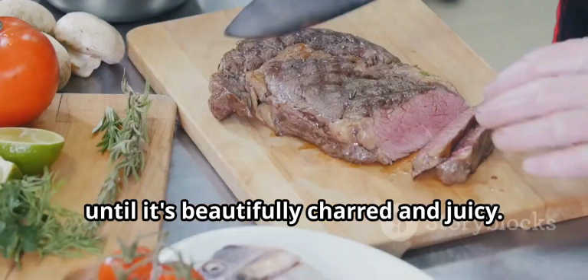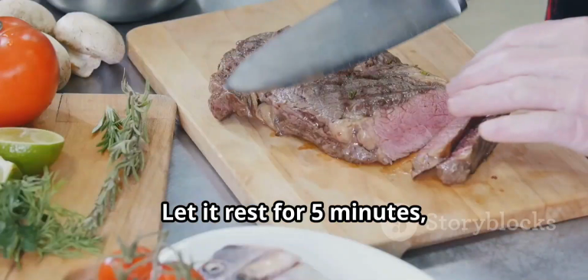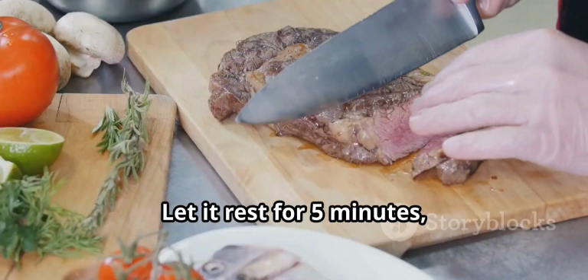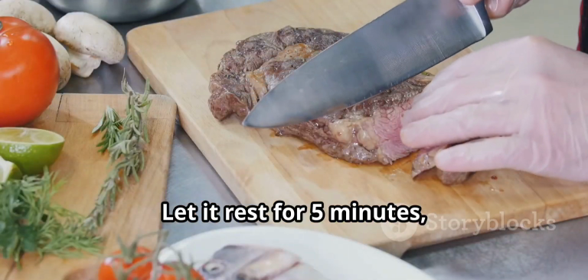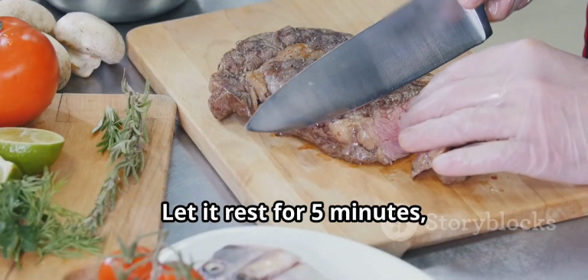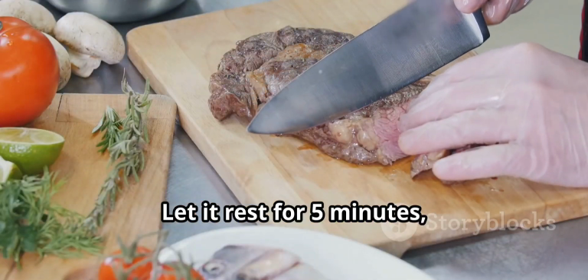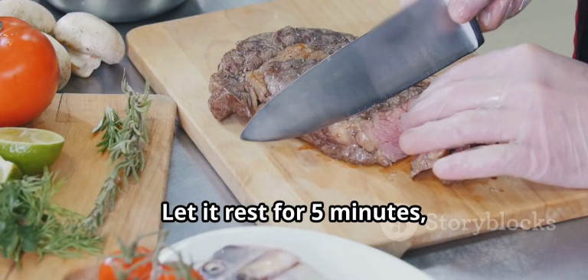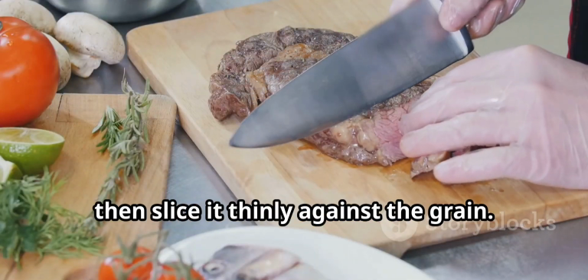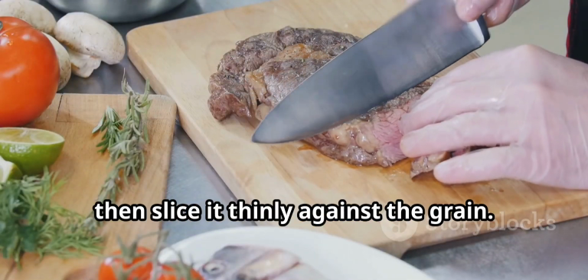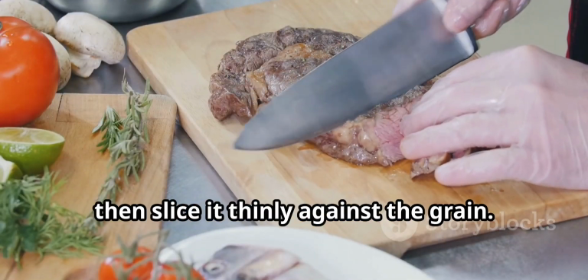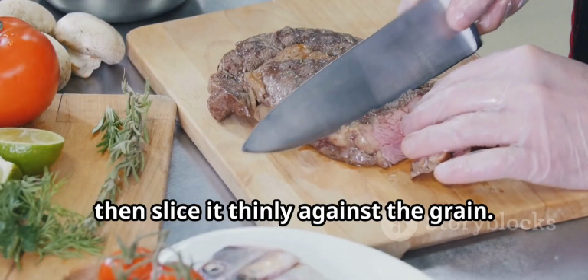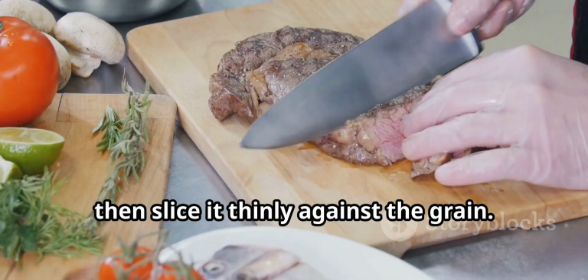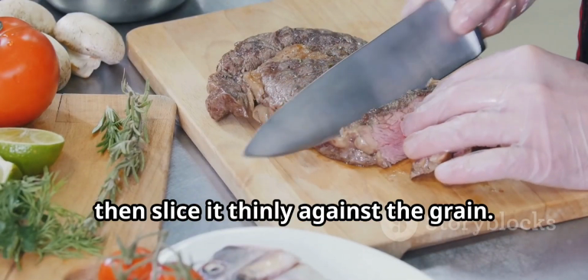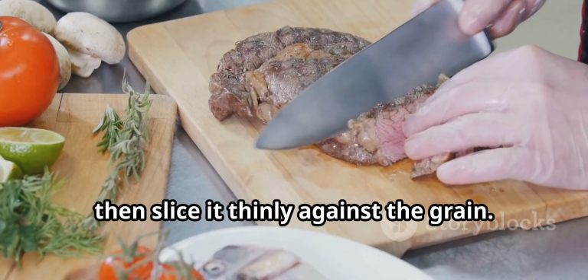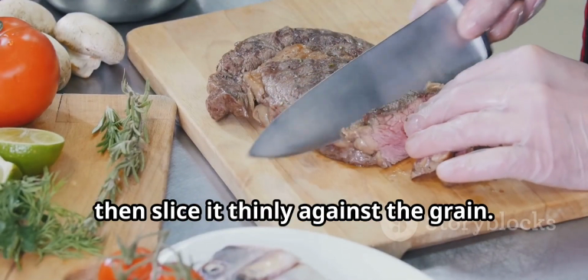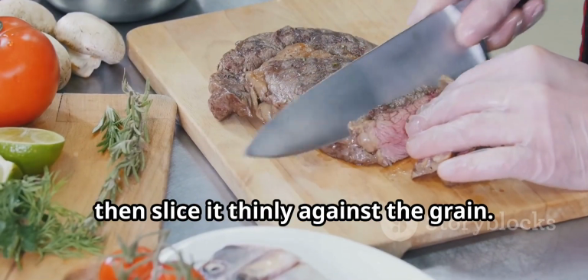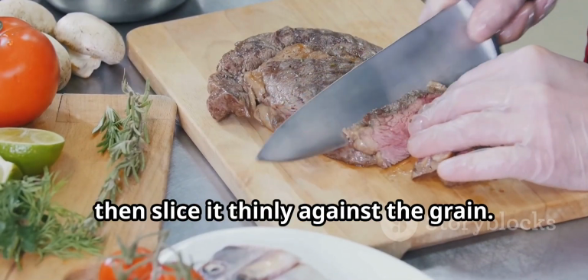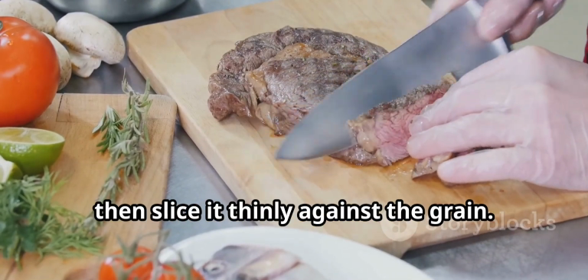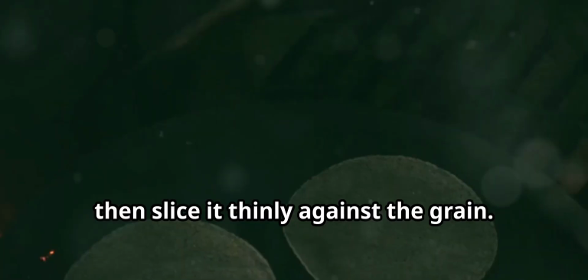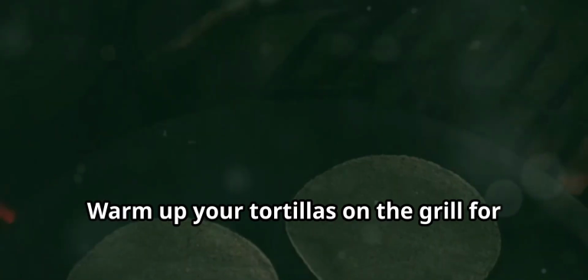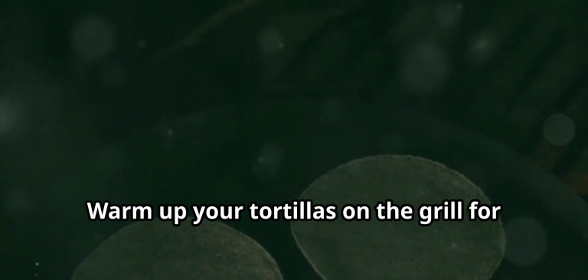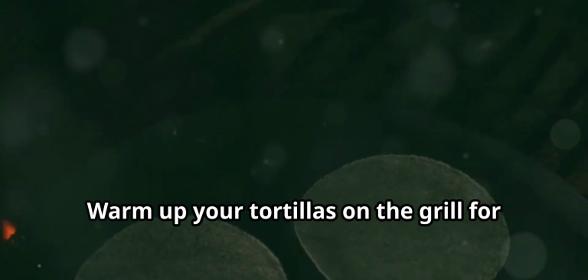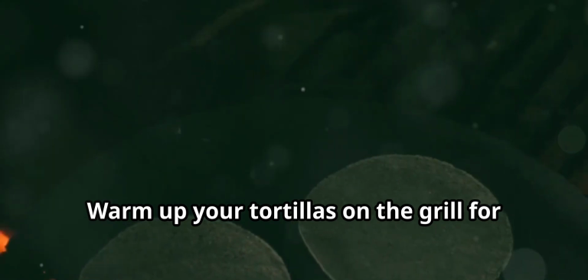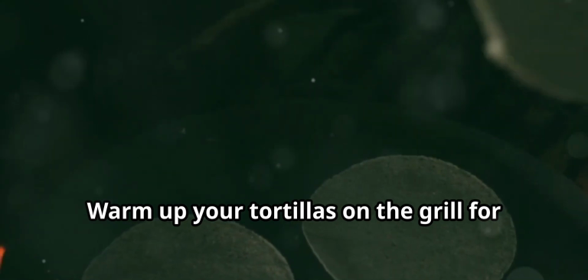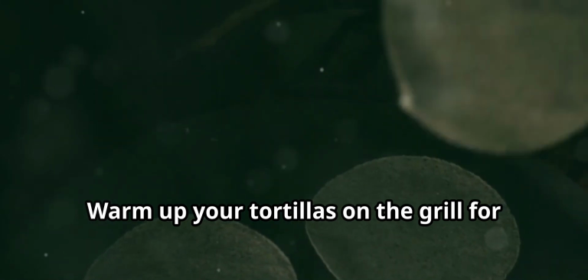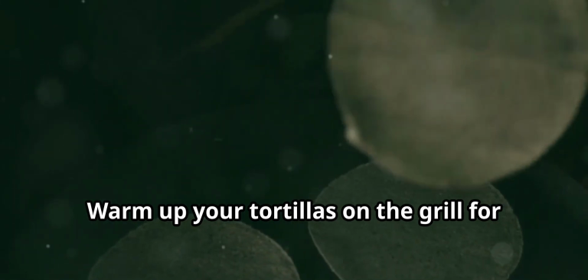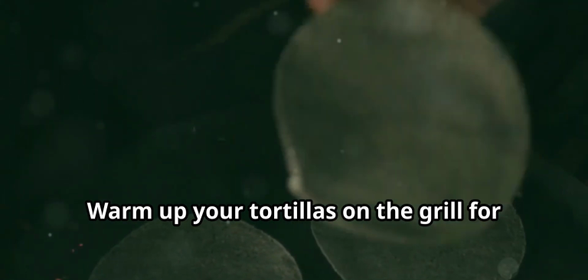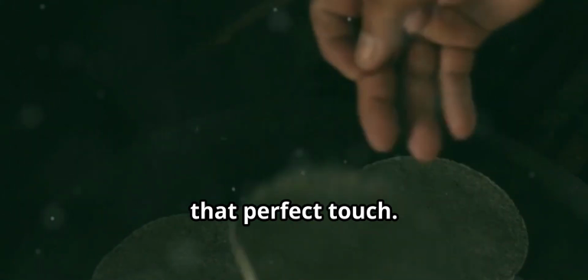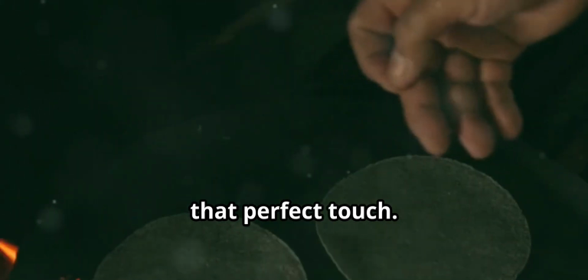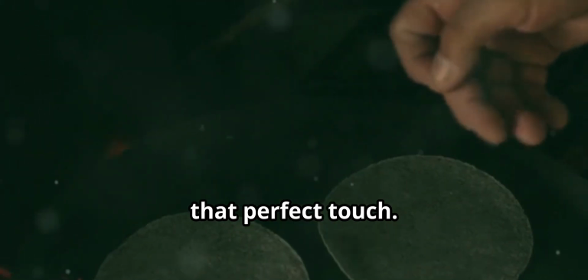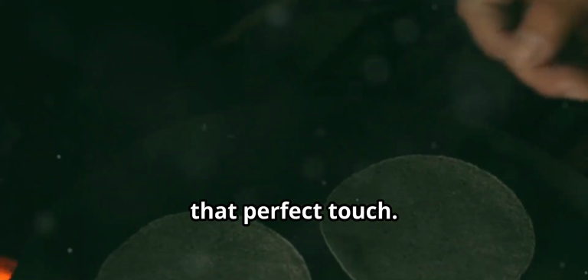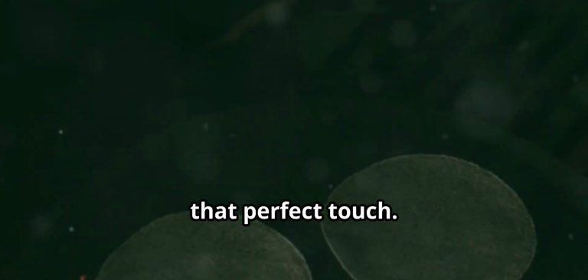Let it rest for 5 minutes, then slice it thinly against the grain. Warm up your tortillas on the grill for that perfect touch.